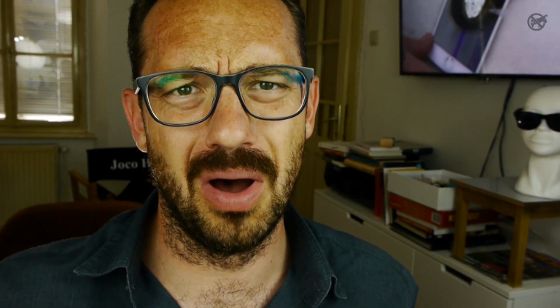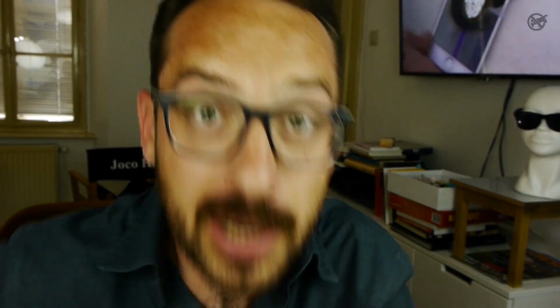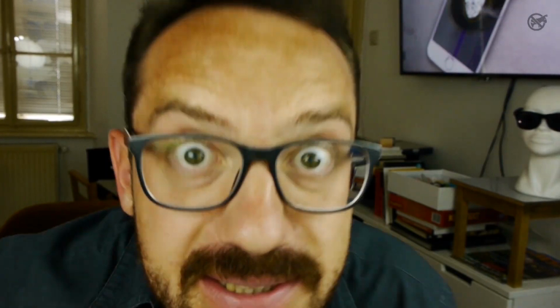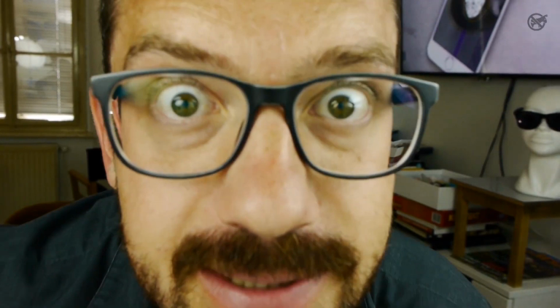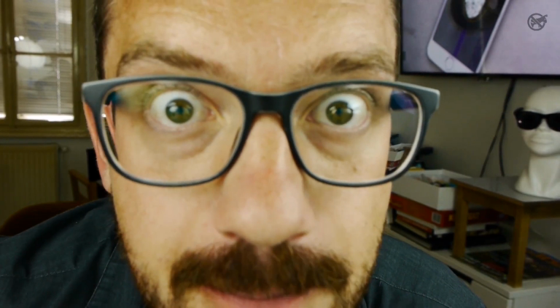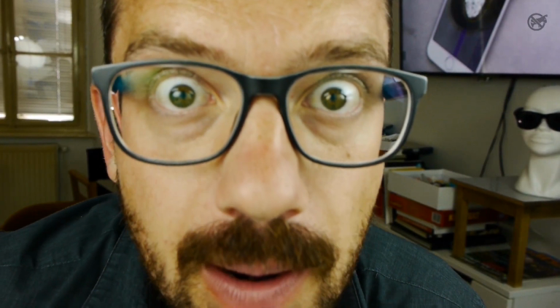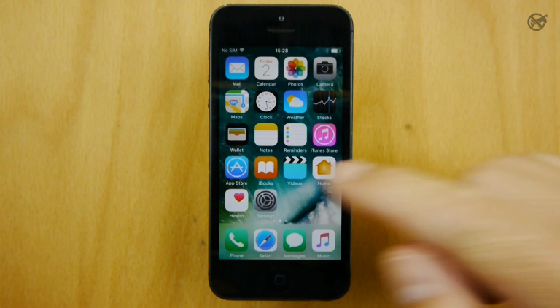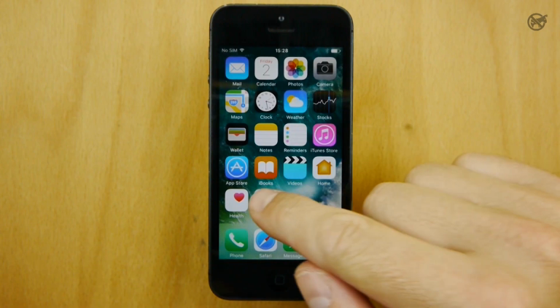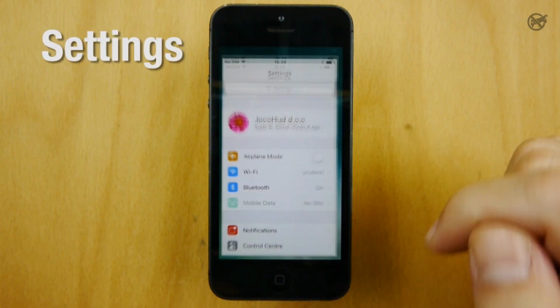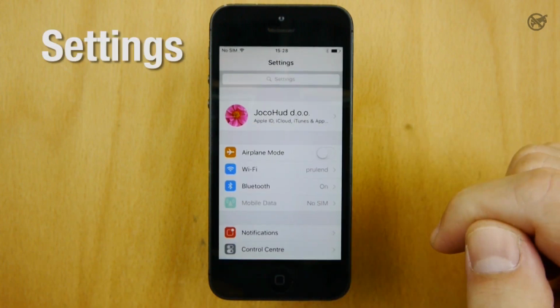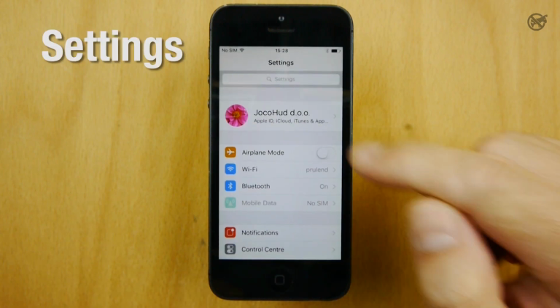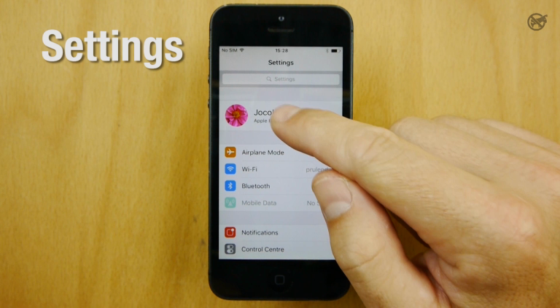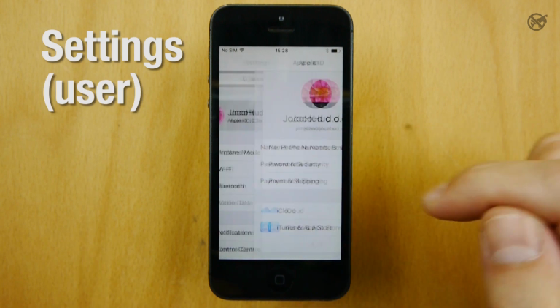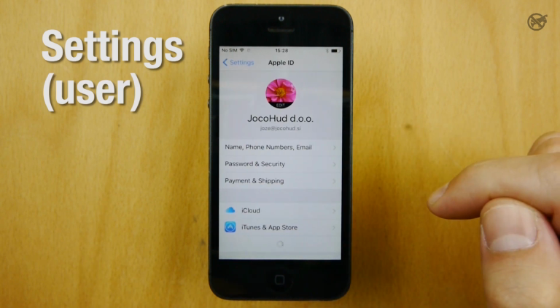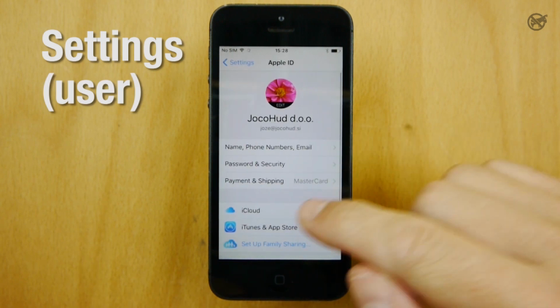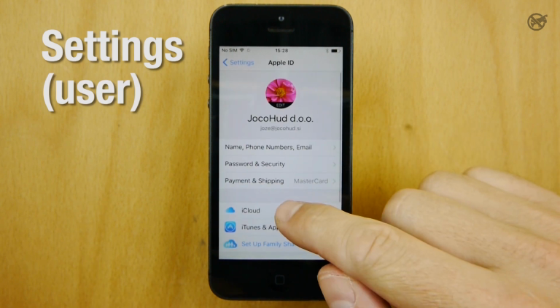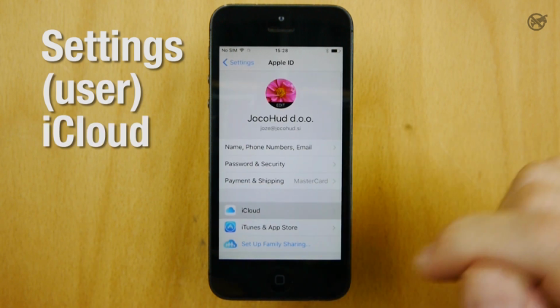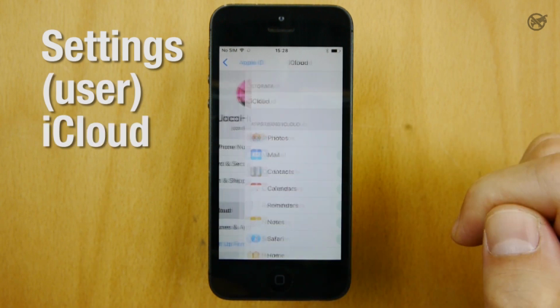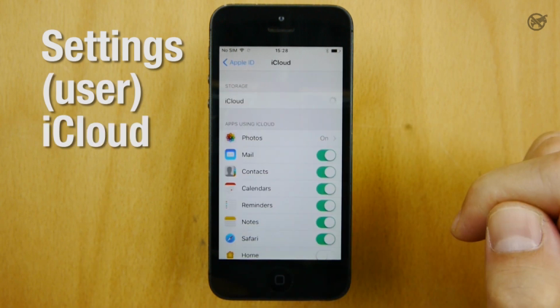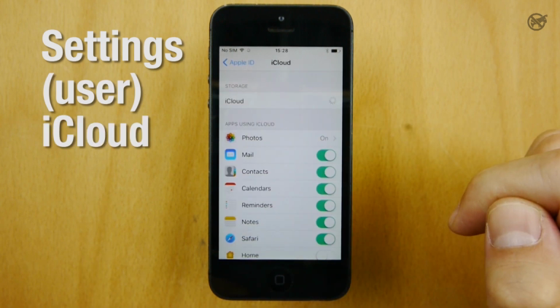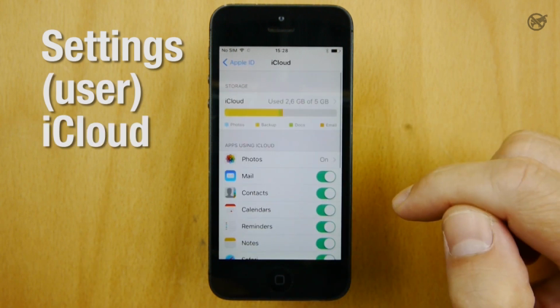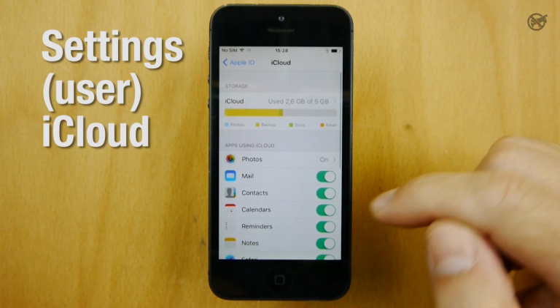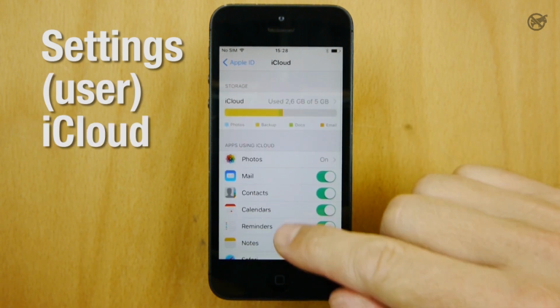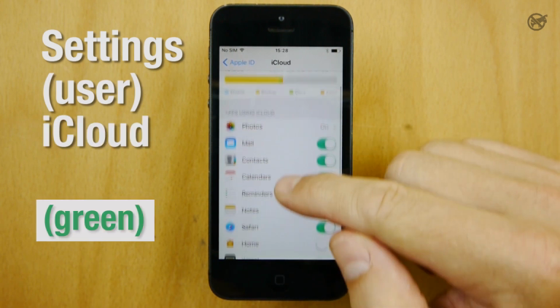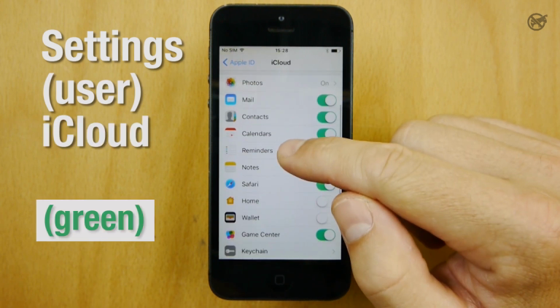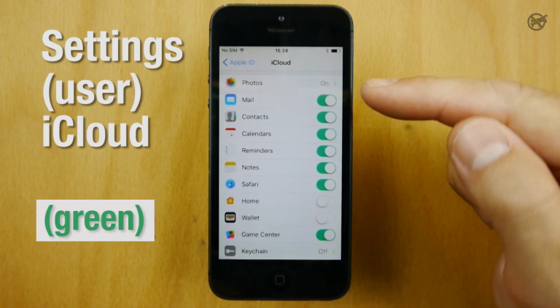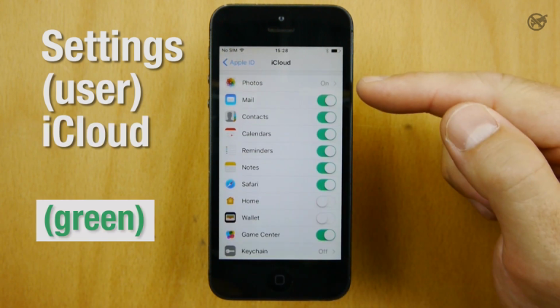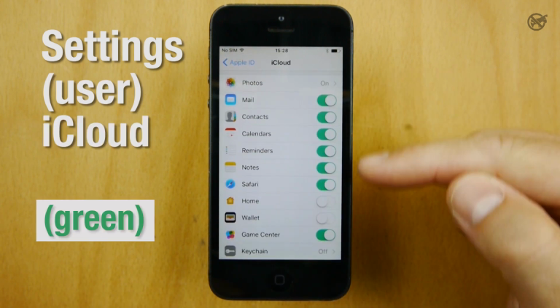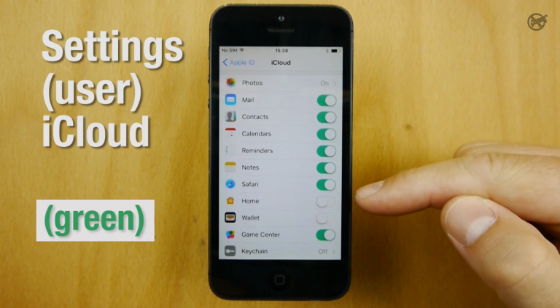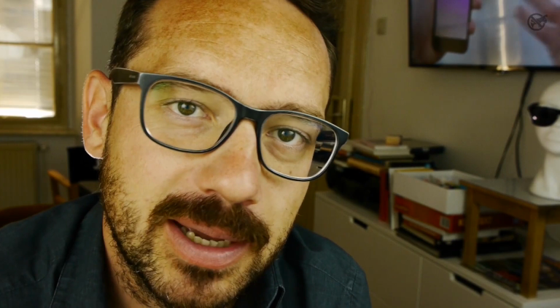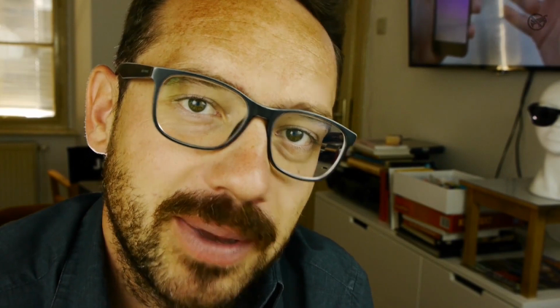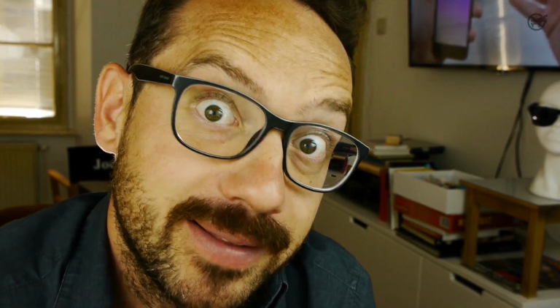But it's simple. Tap Settings, your Username, iCloud, then tap away all the things you want to back up.